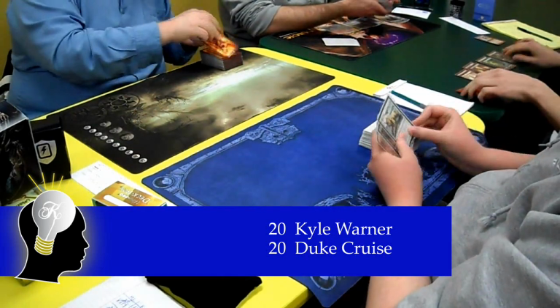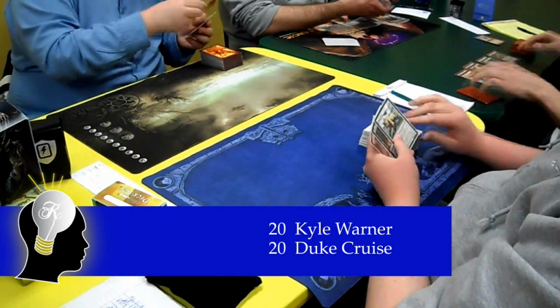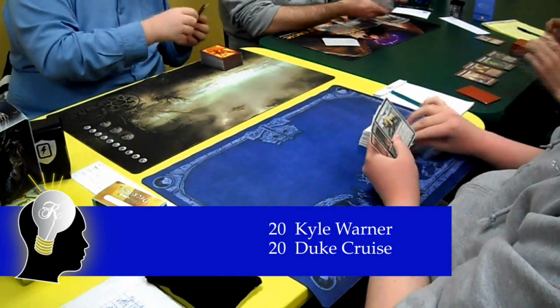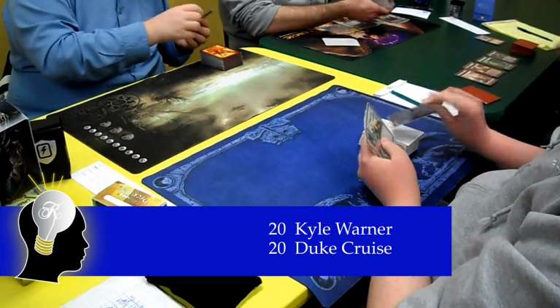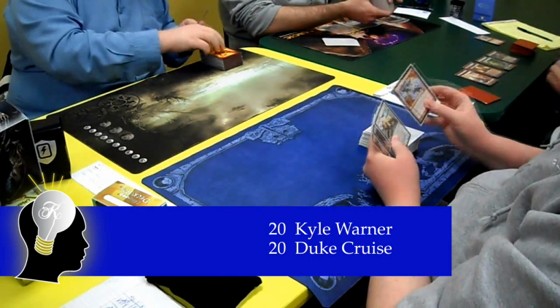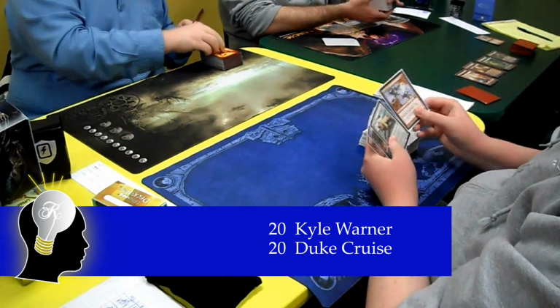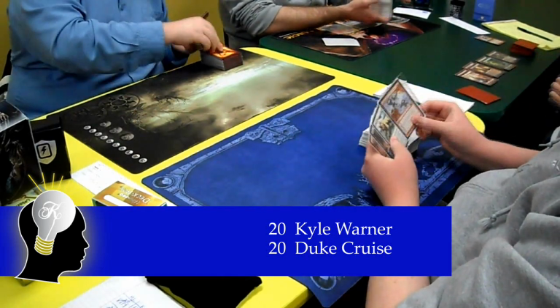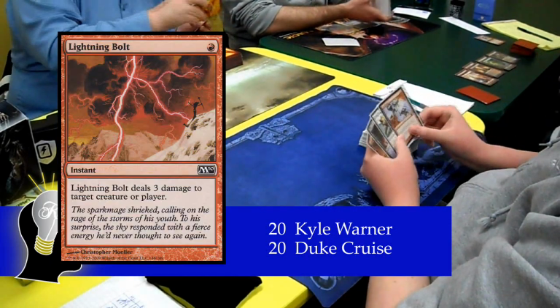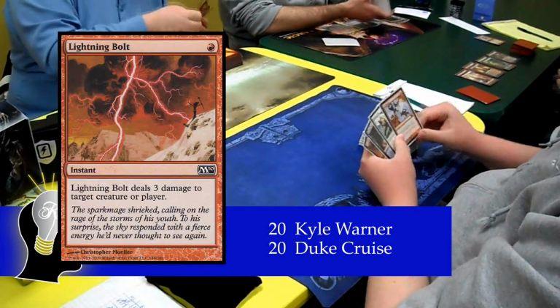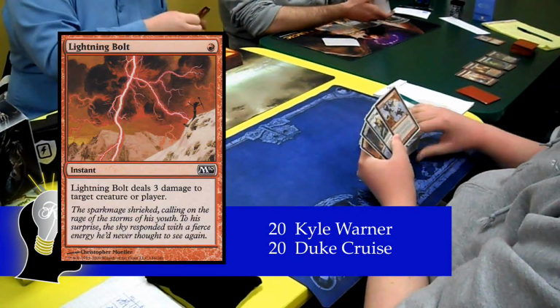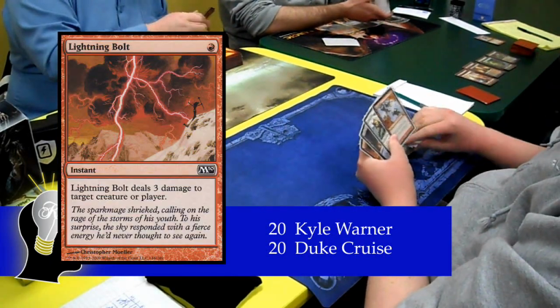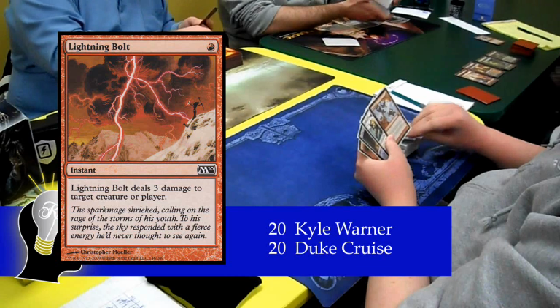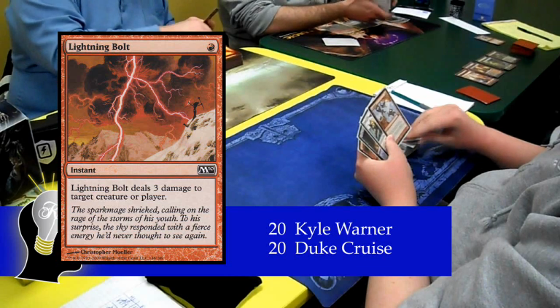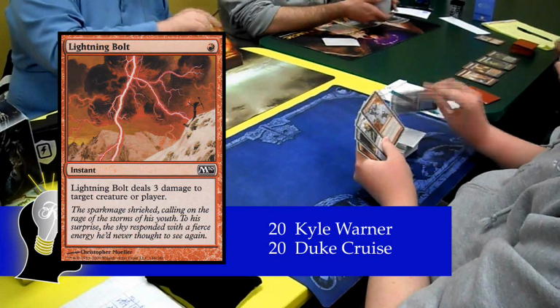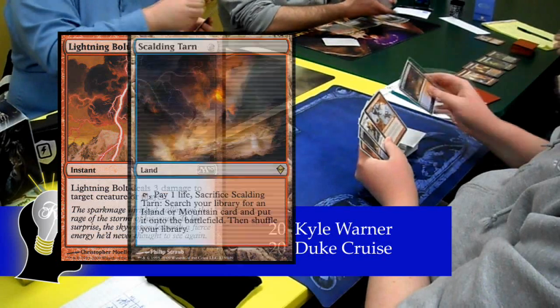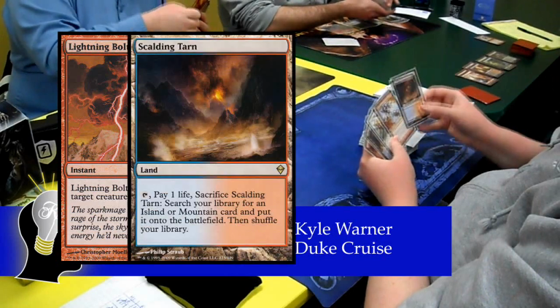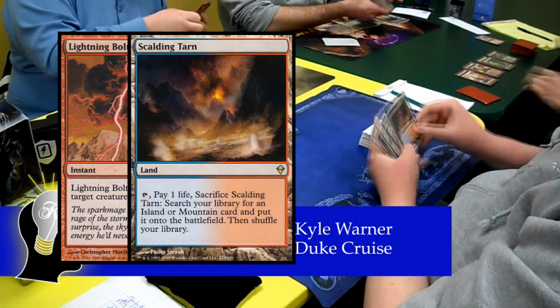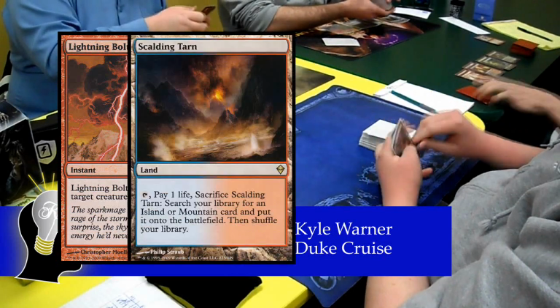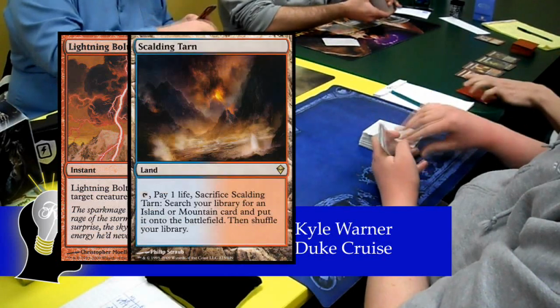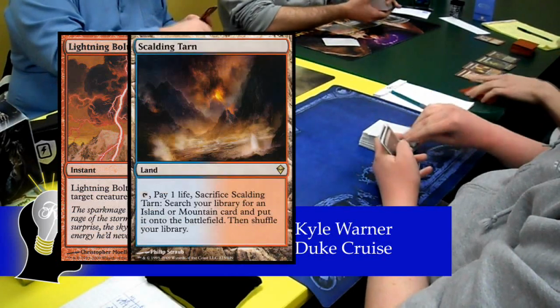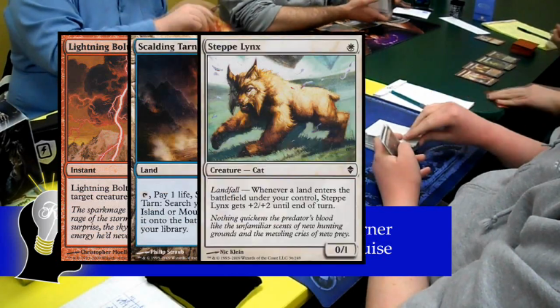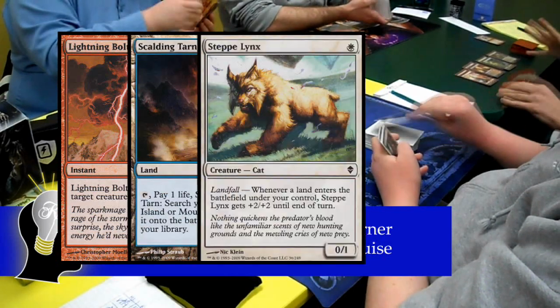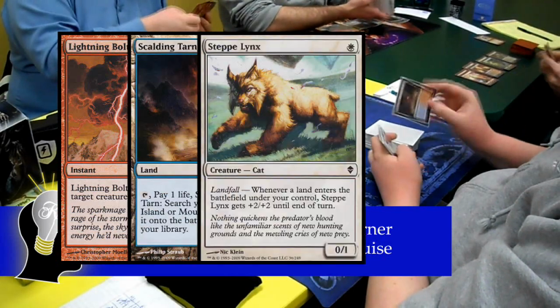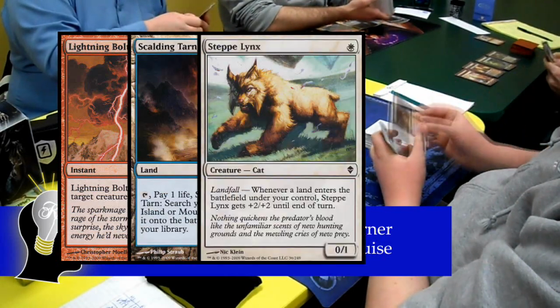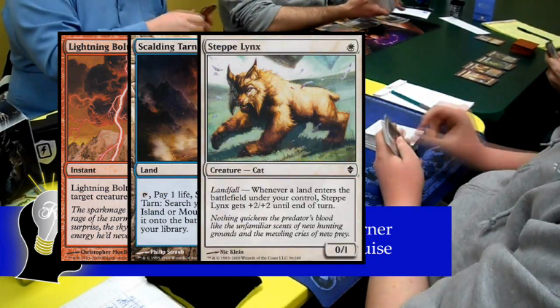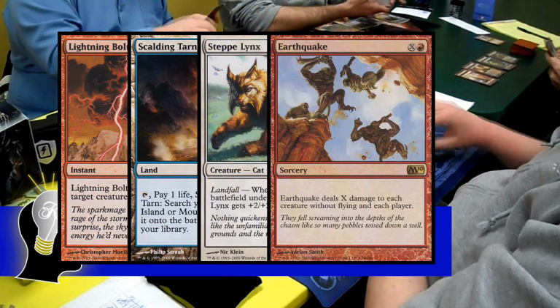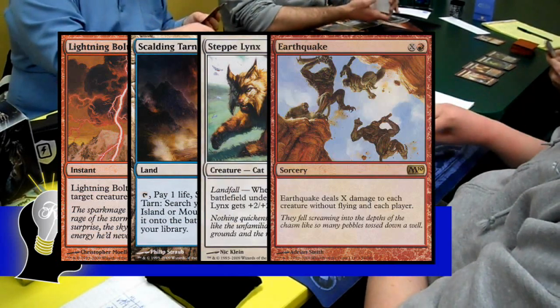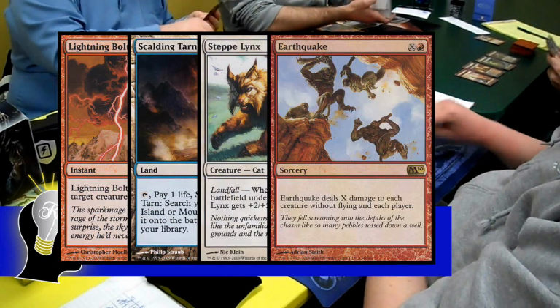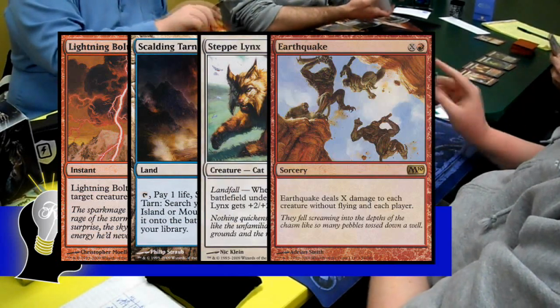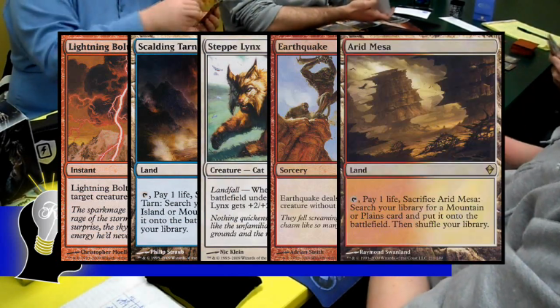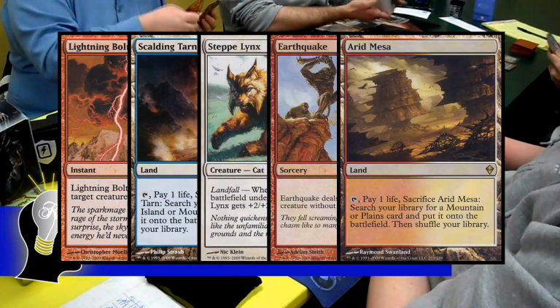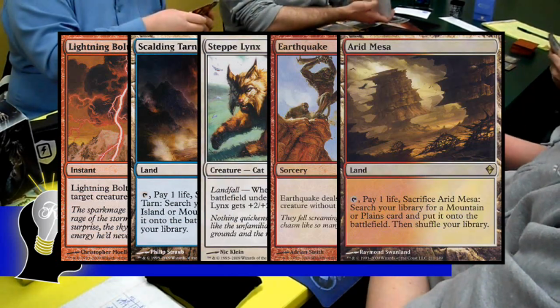Duke's opening hand was a Lightning Bolt, 3 Scalding Tarns, a Steplinks, an Earthquake, and an Arid Mesa.